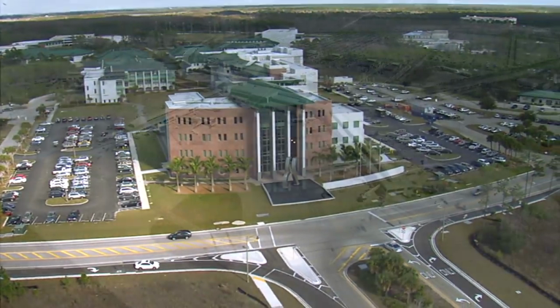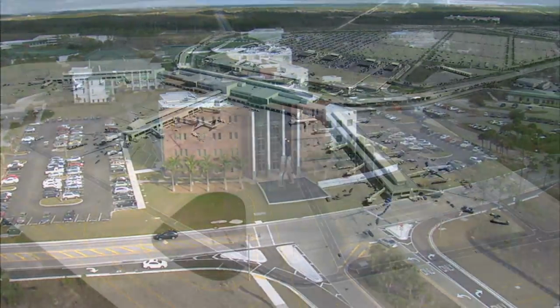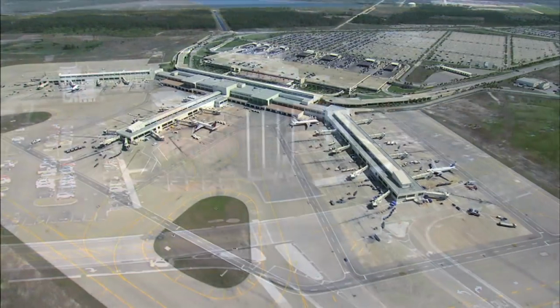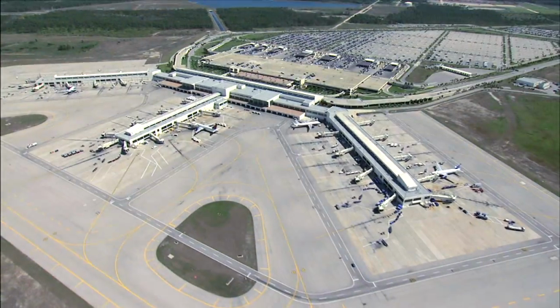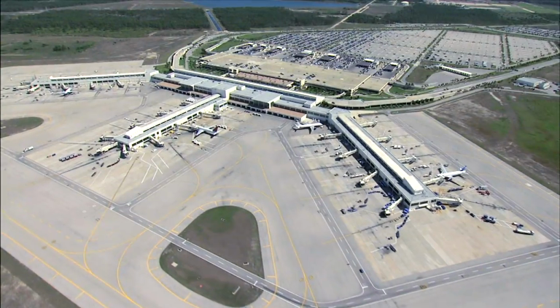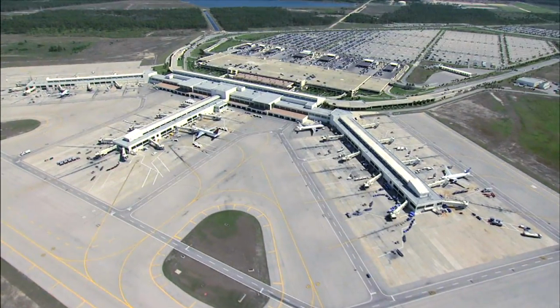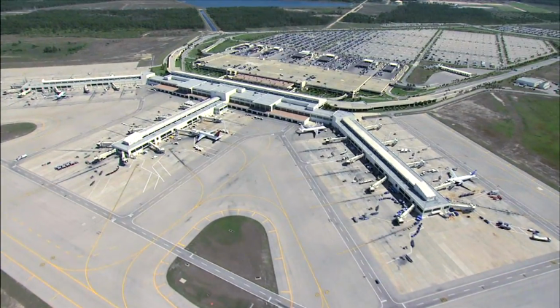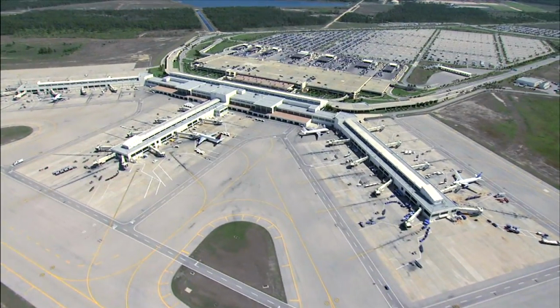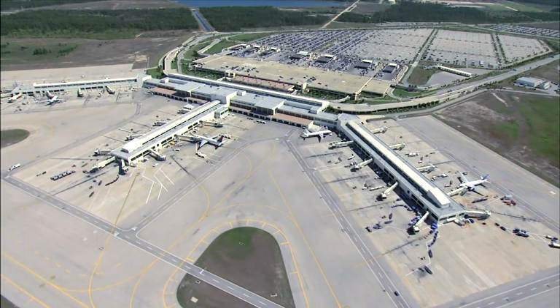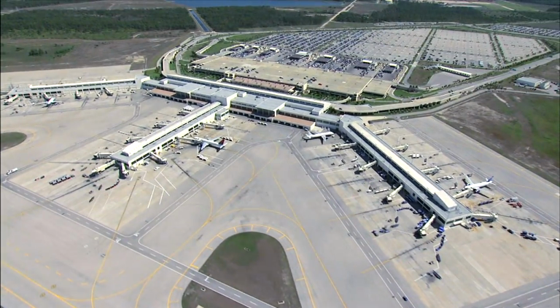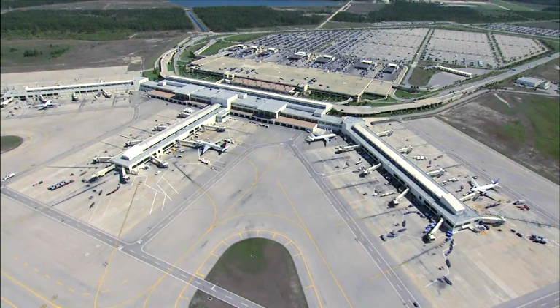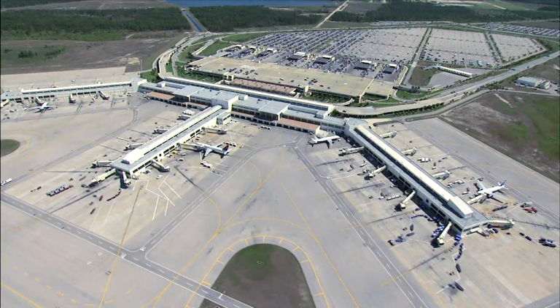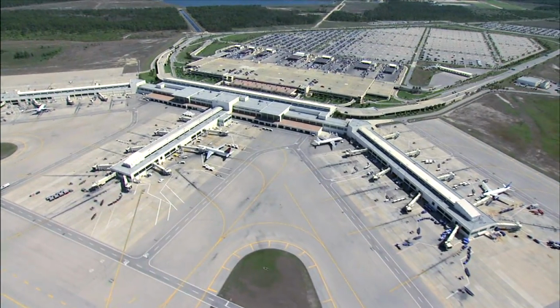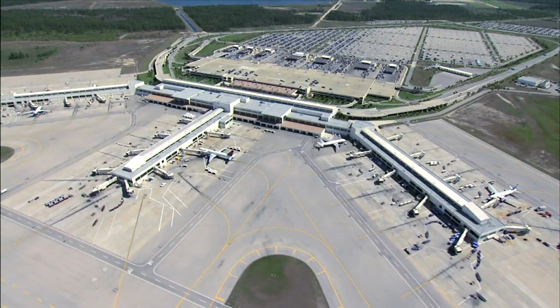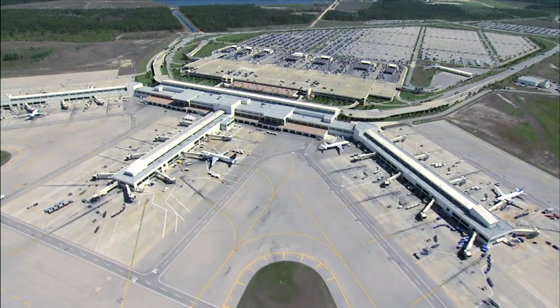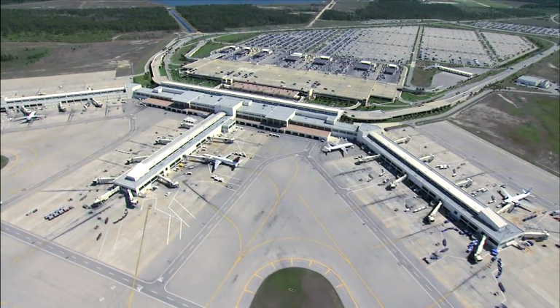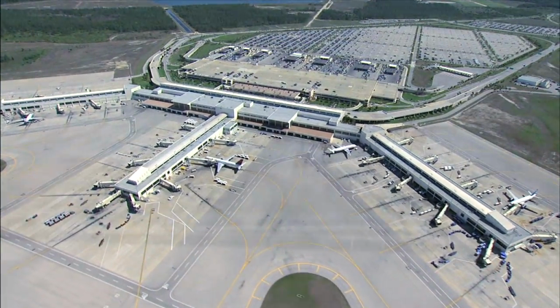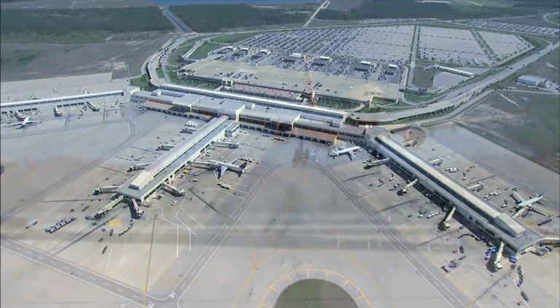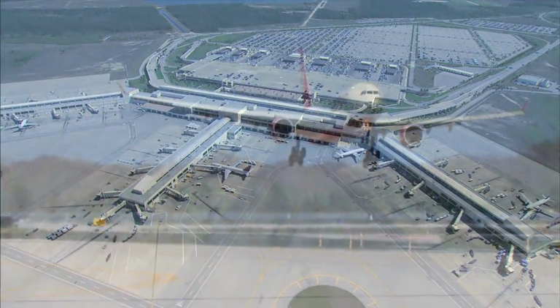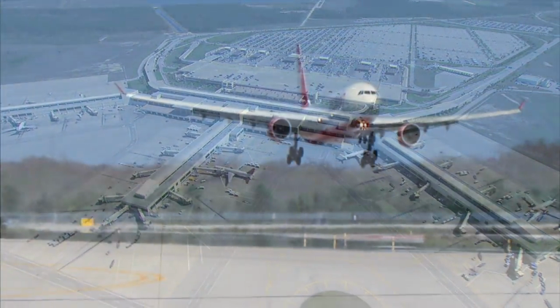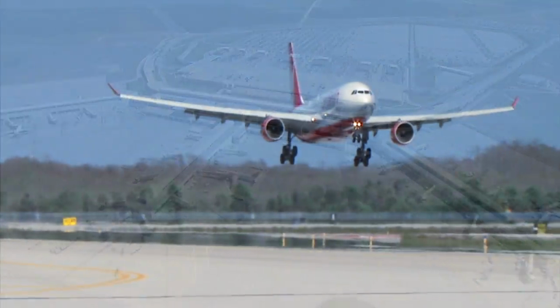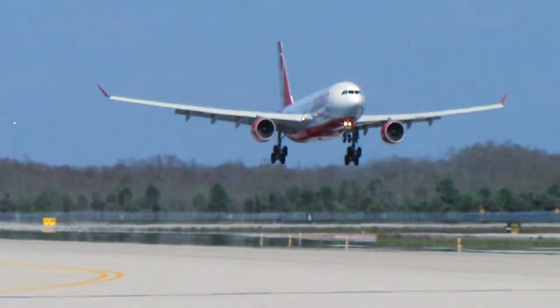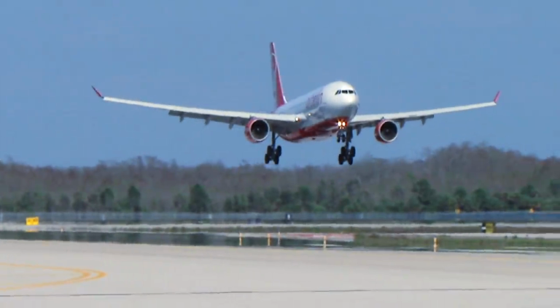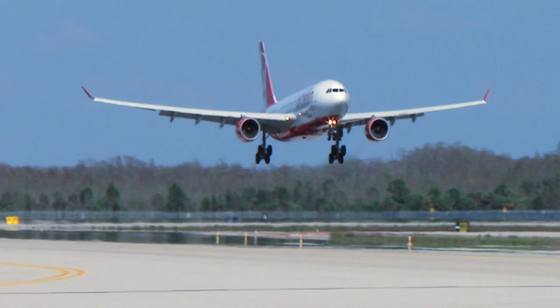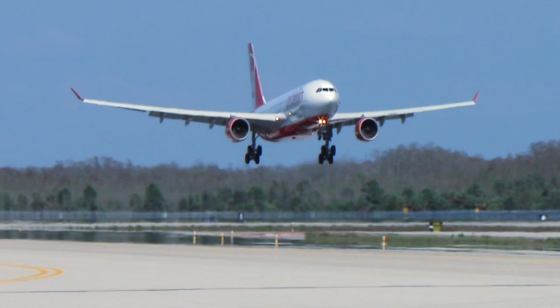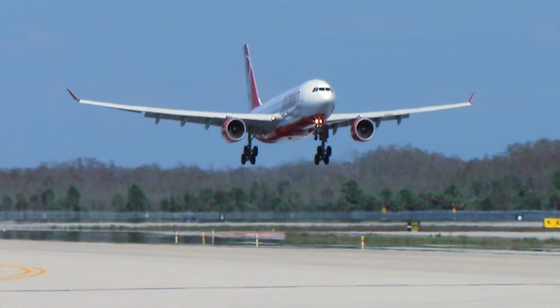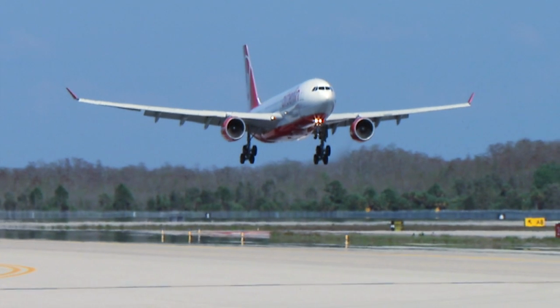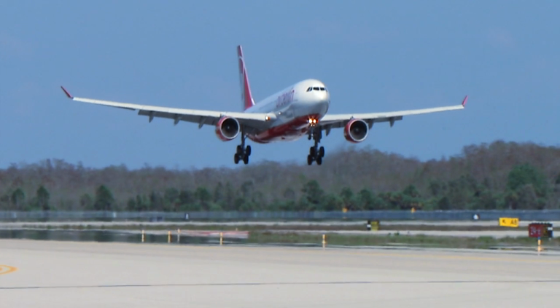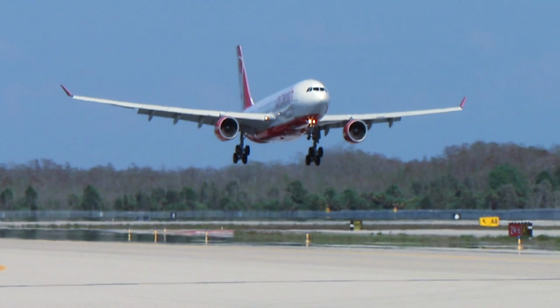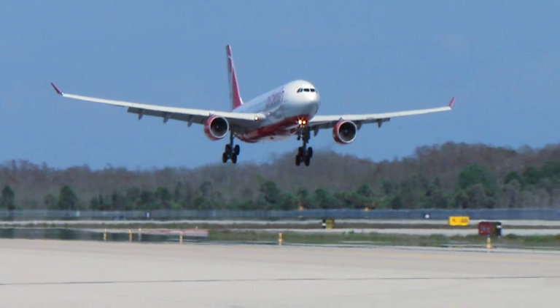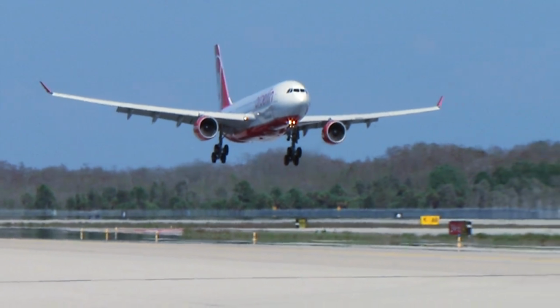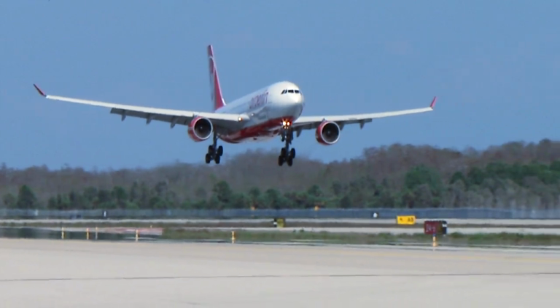Welcome to Southwest Florida International Airport. The weather is 80 degrees and sunny without a cloud in the sky.